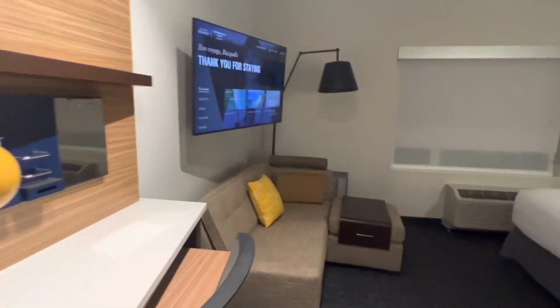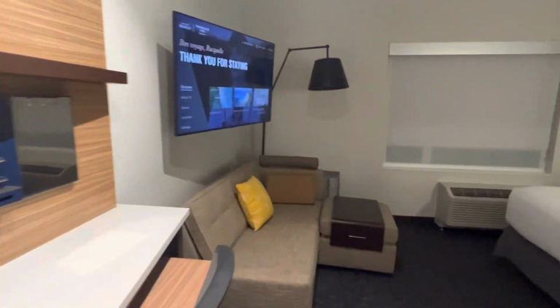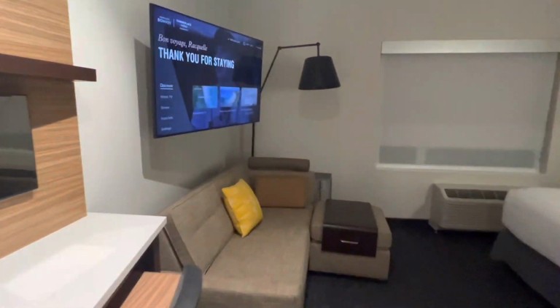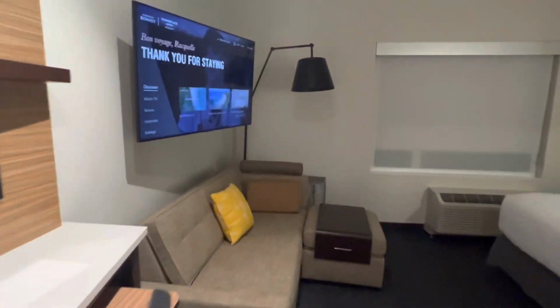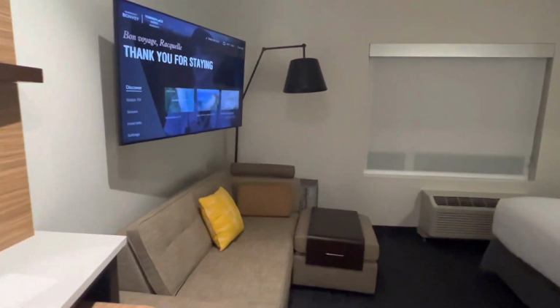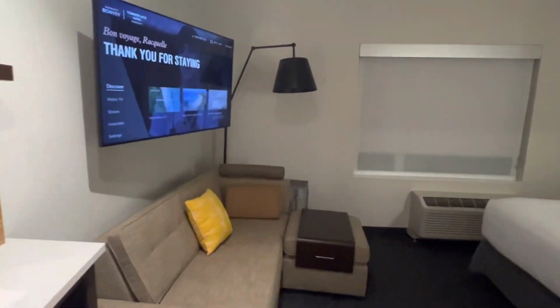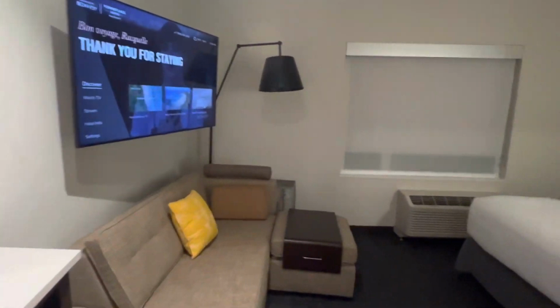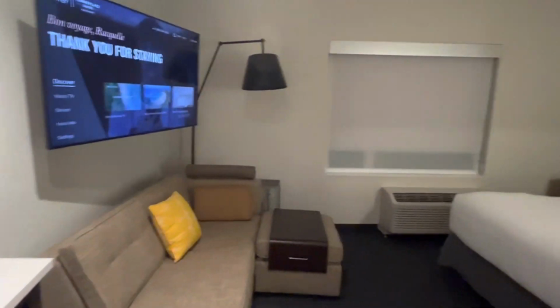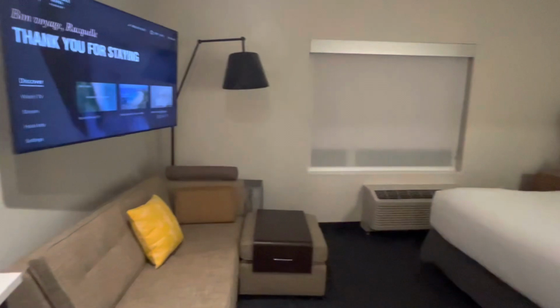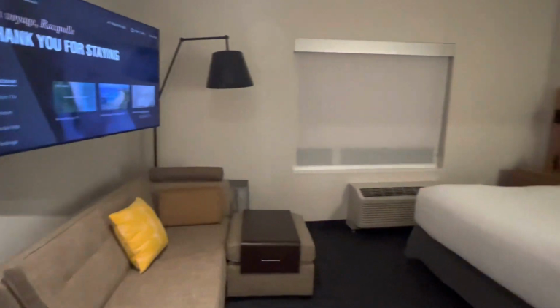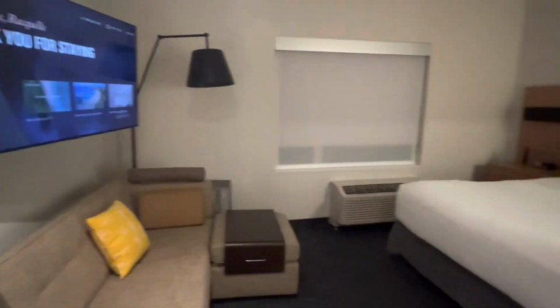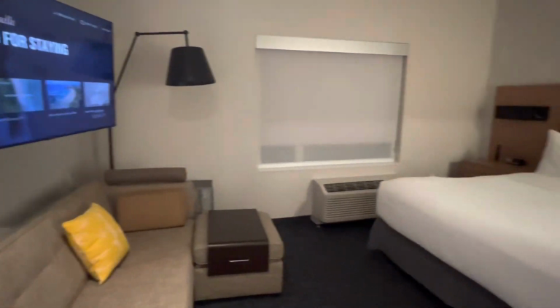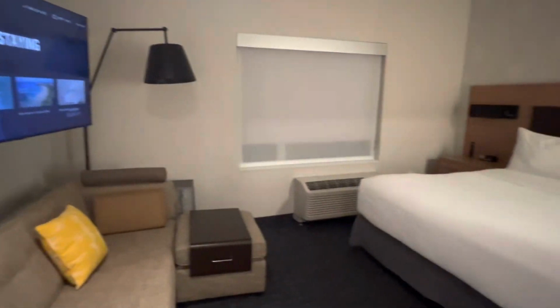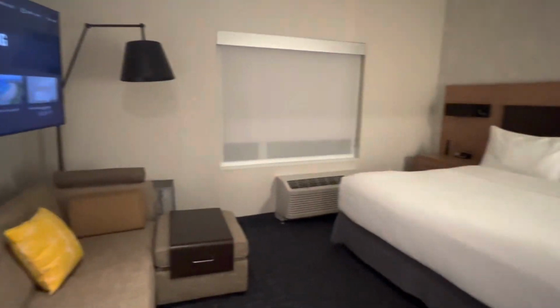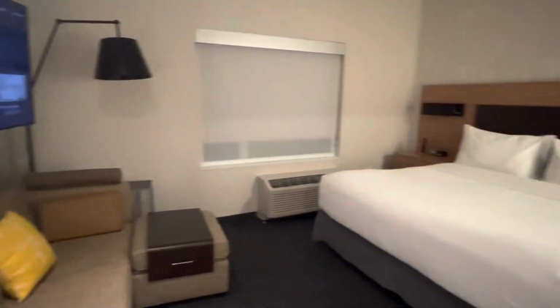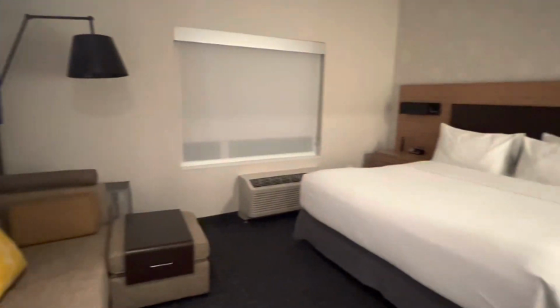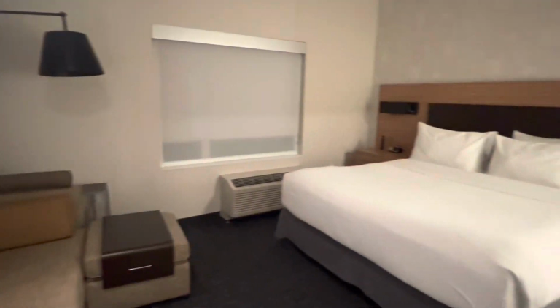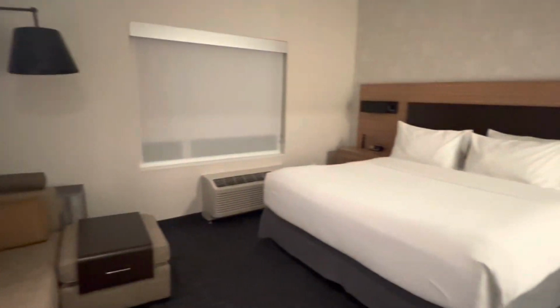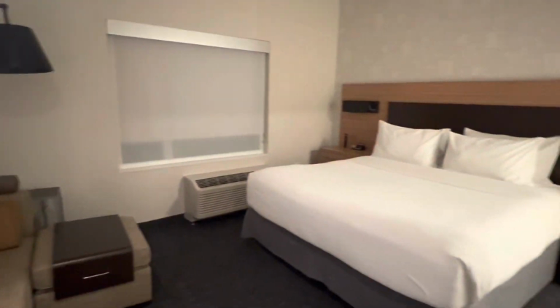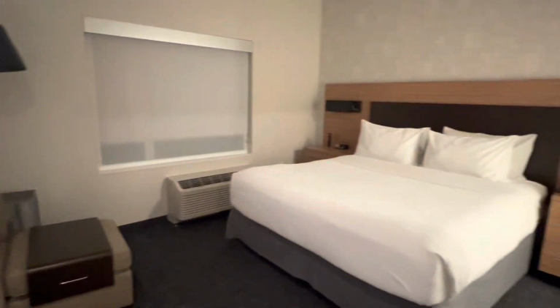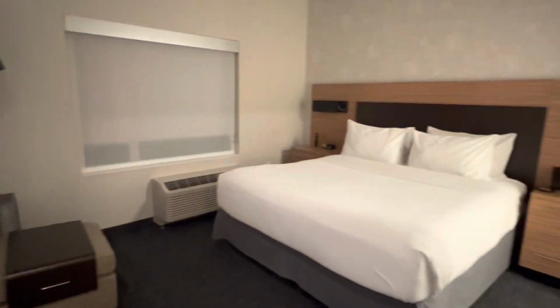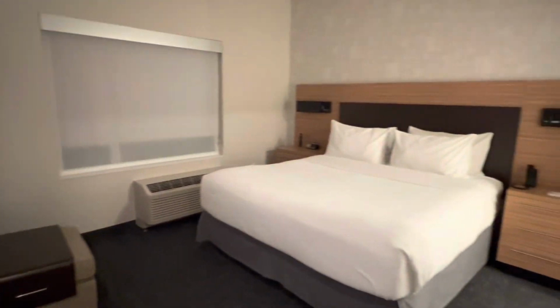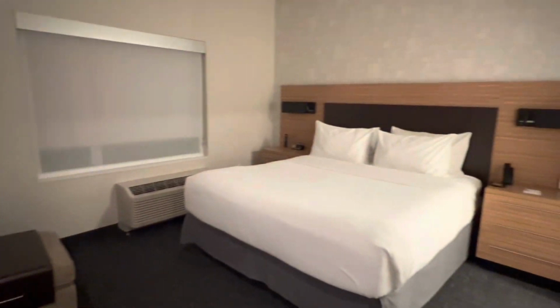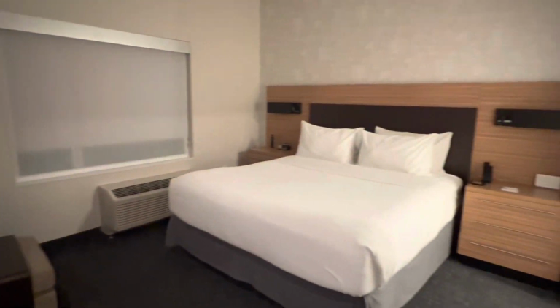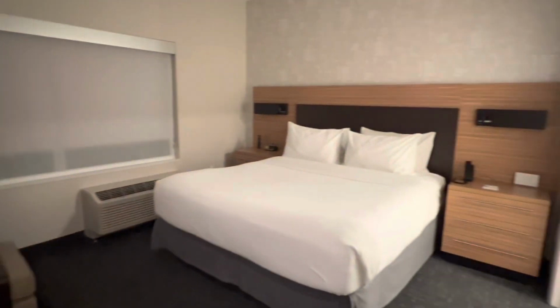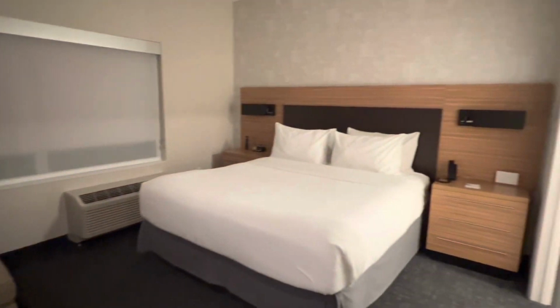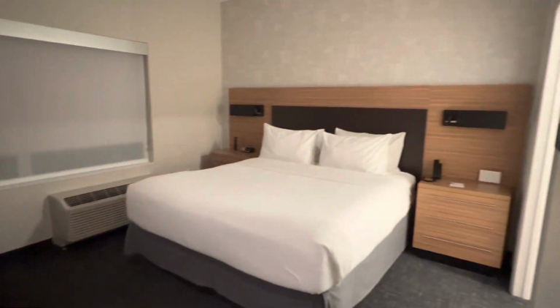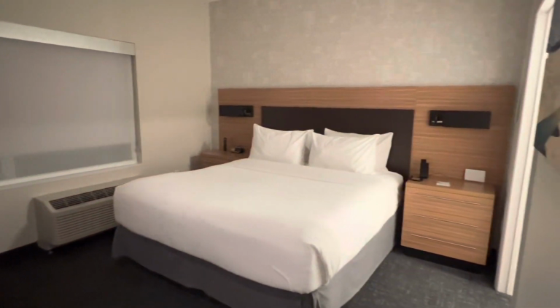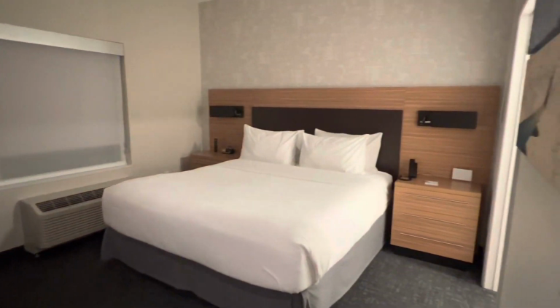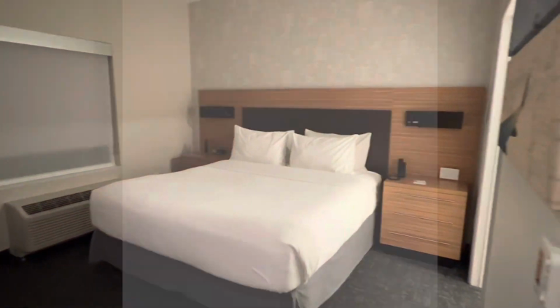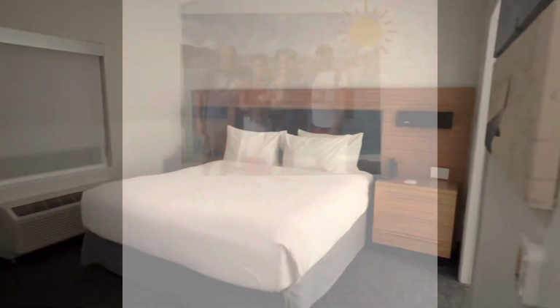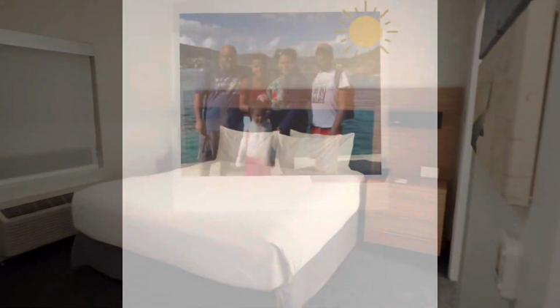Again, this is perfect if you're traveling solo, as a couple, or as a small family. Thanks for watching.